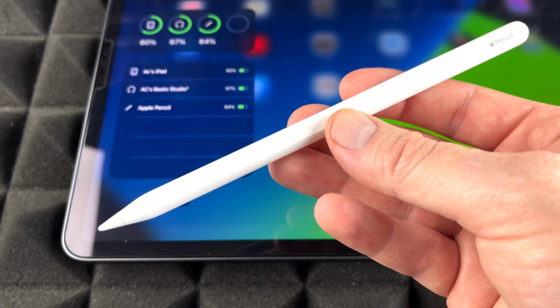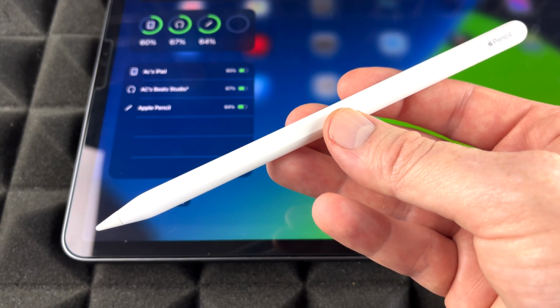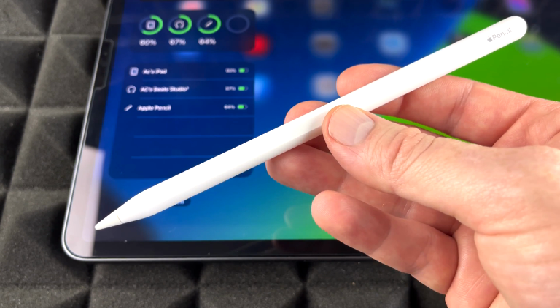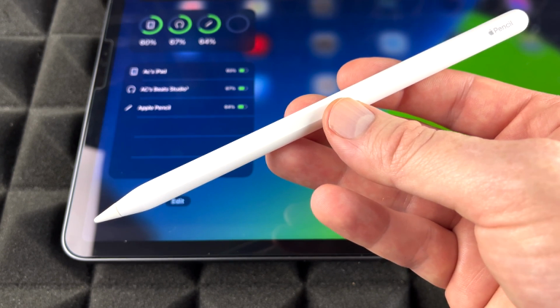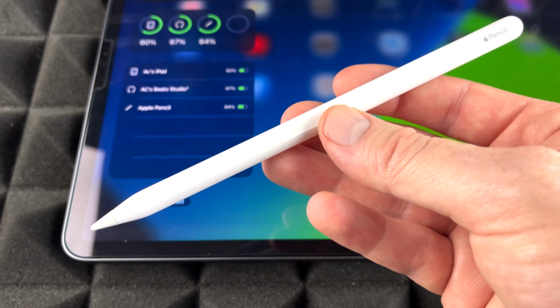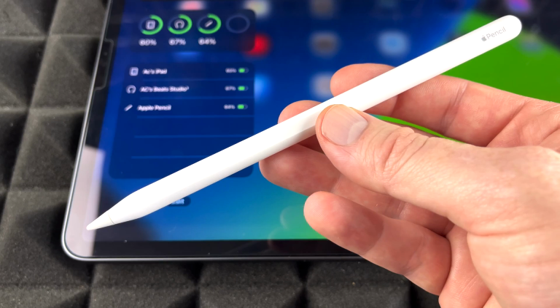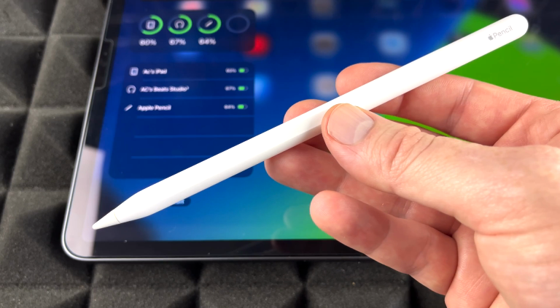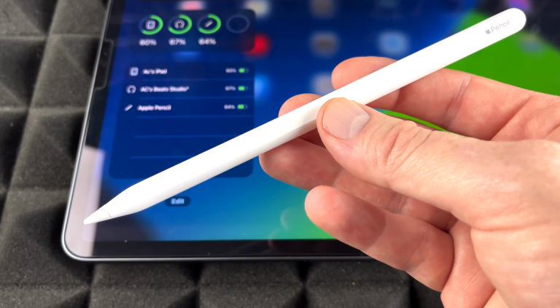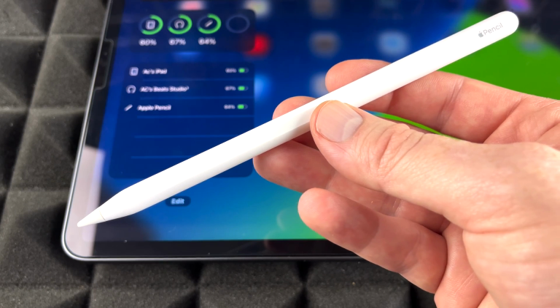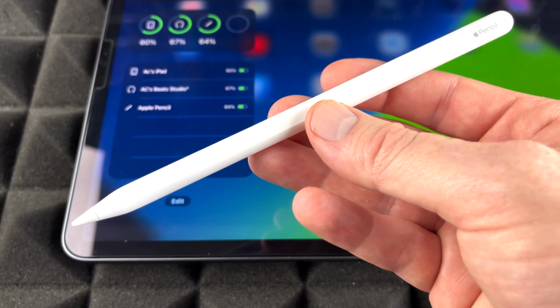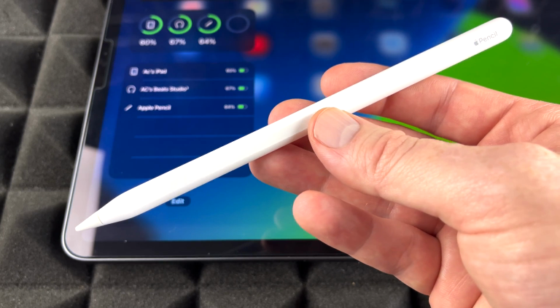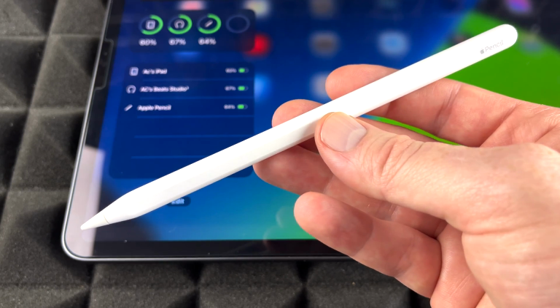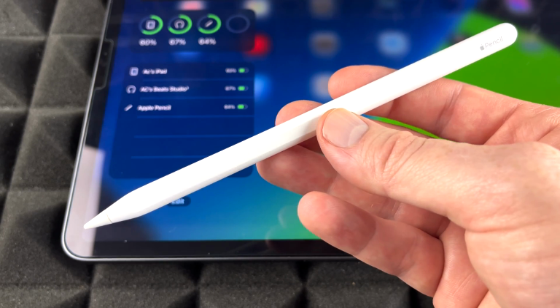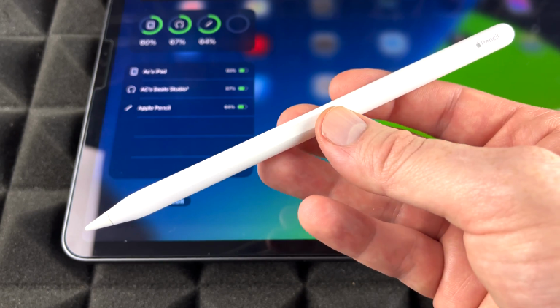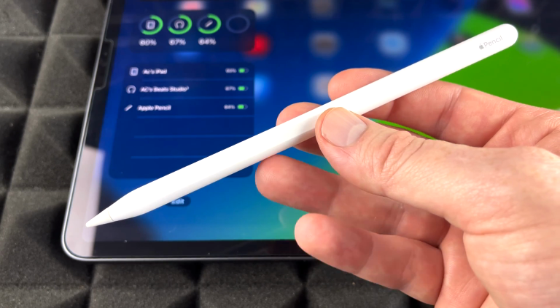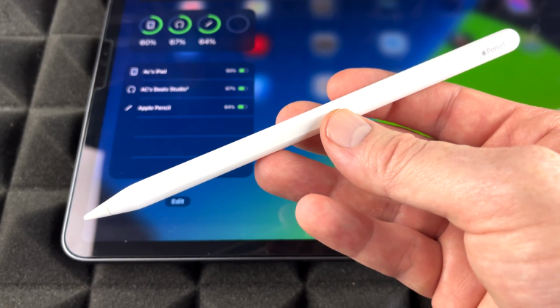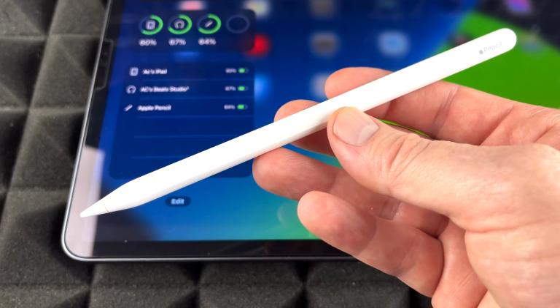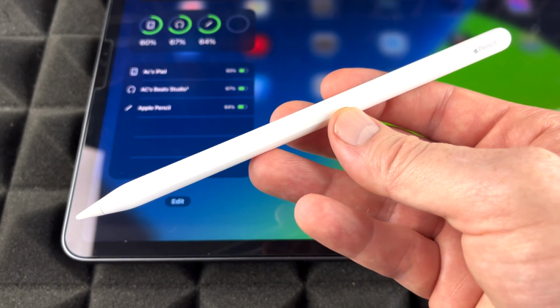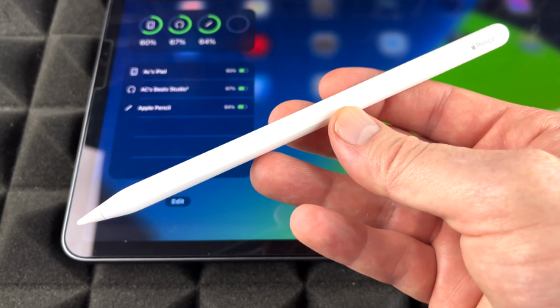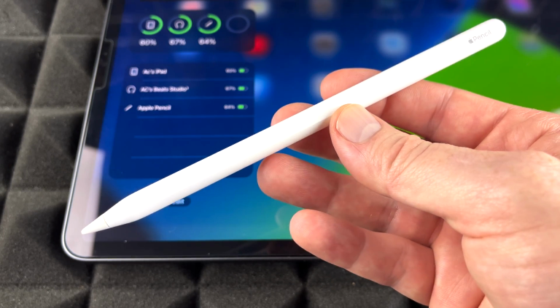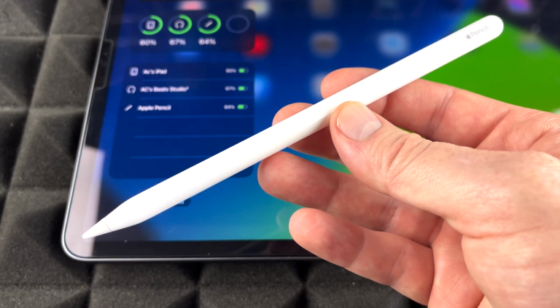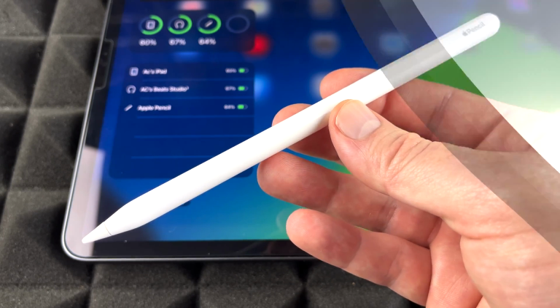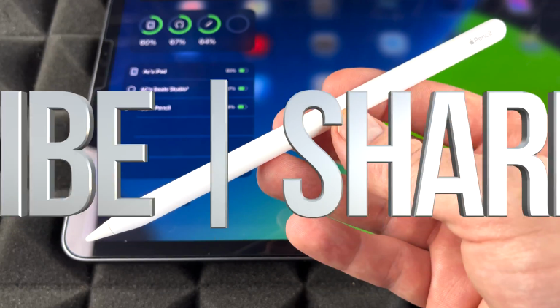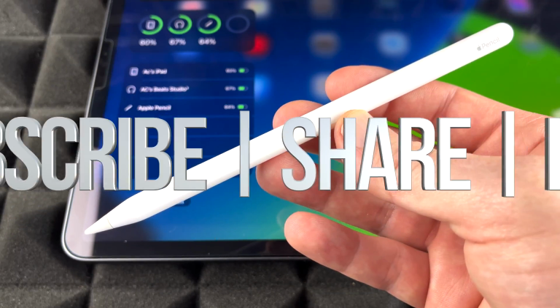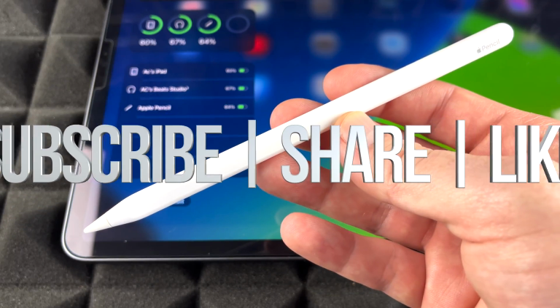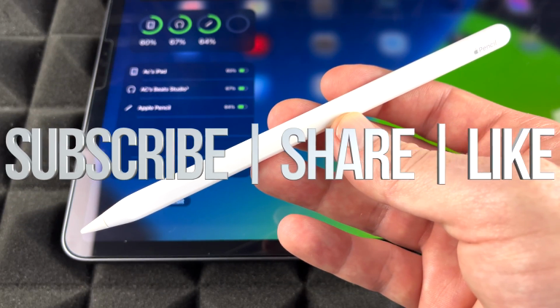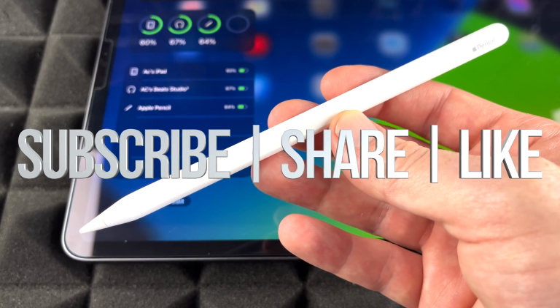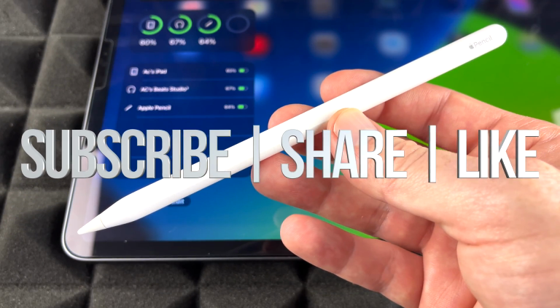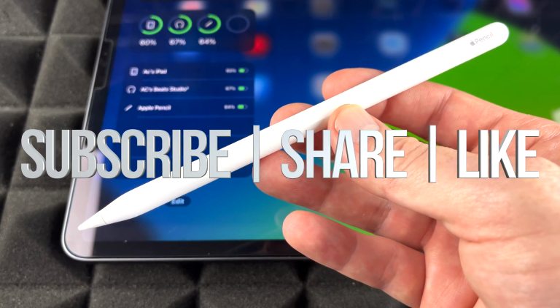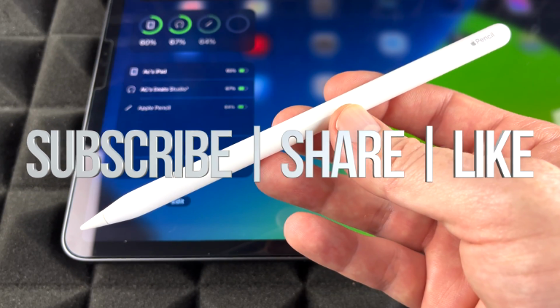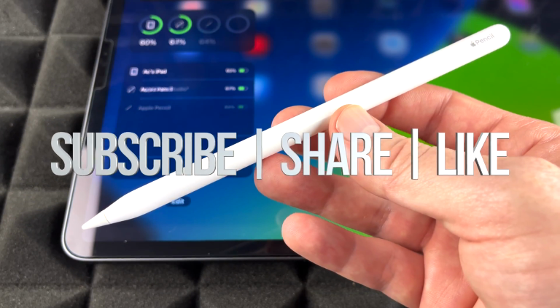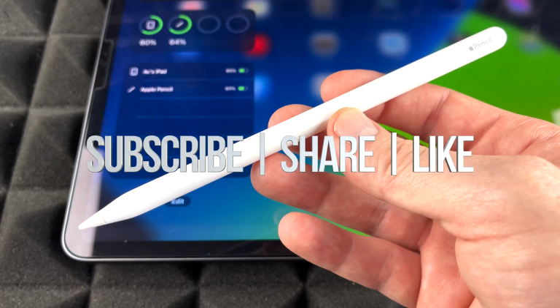If you guys have any comments or questions, write them down in the comments area. Don't forget to subscribe and rate. Thank you.